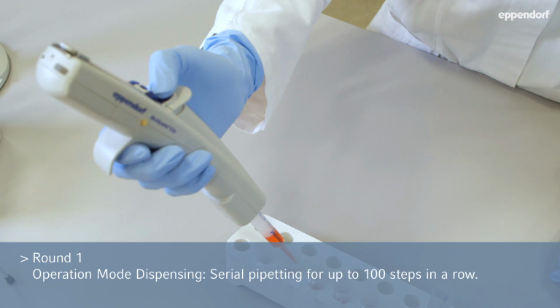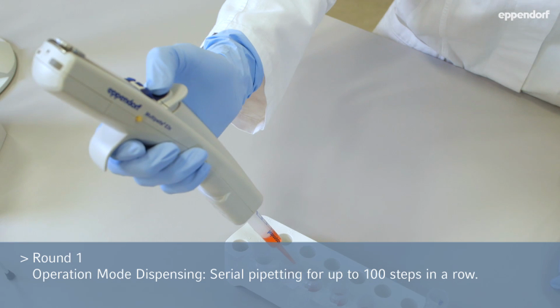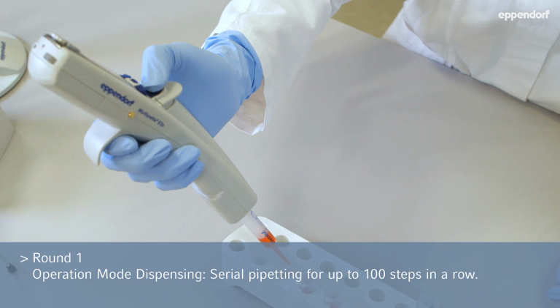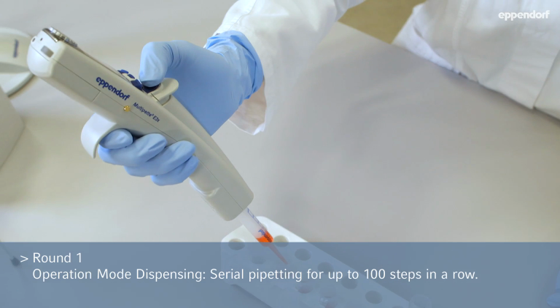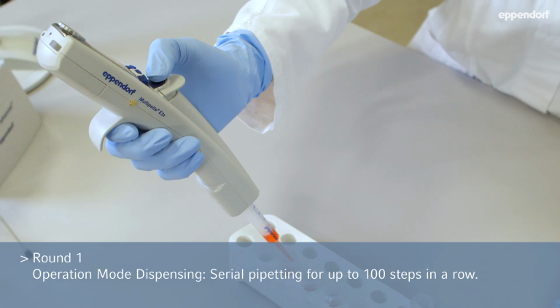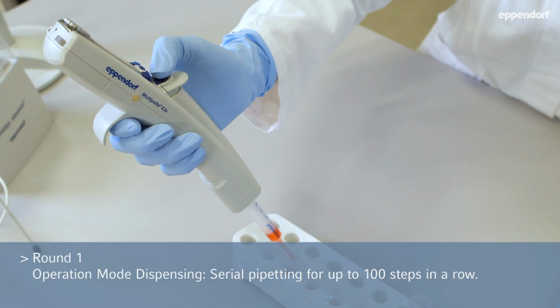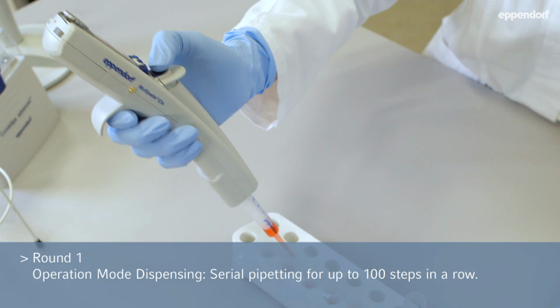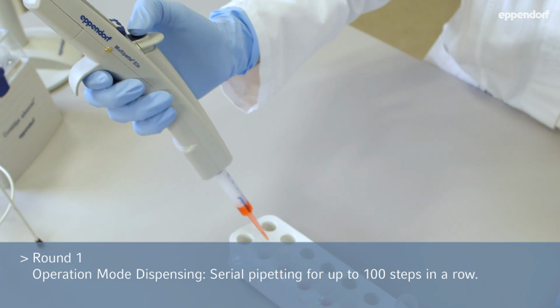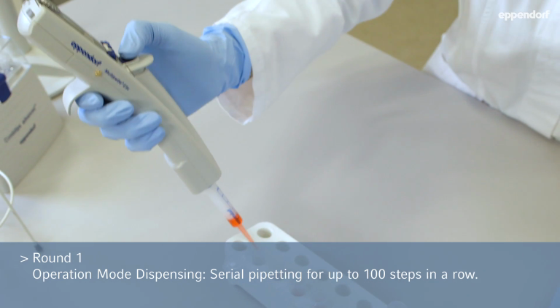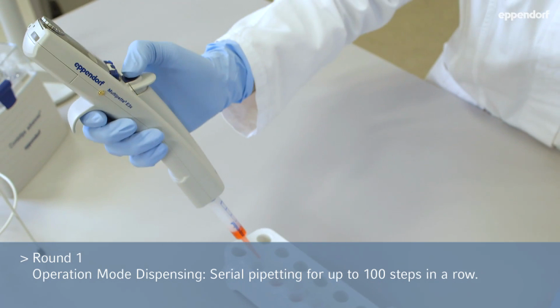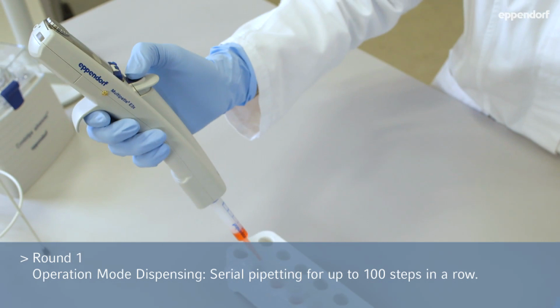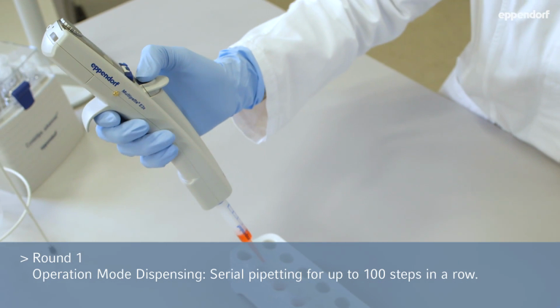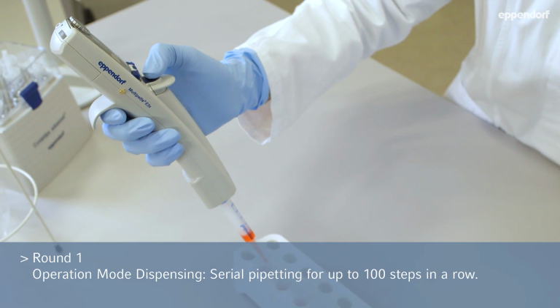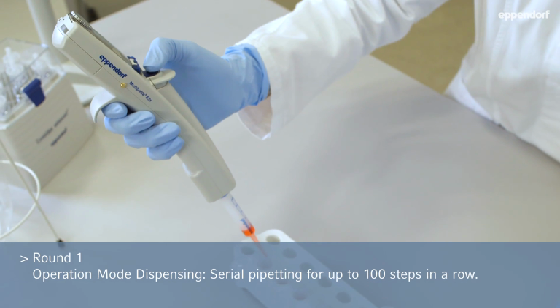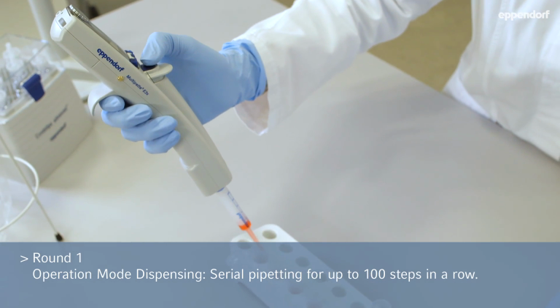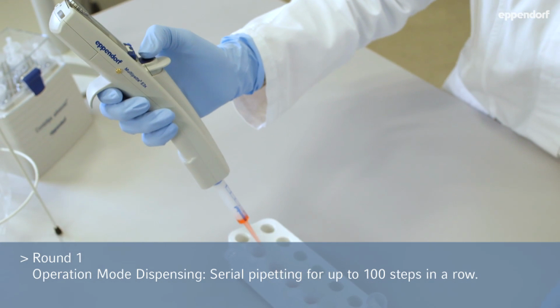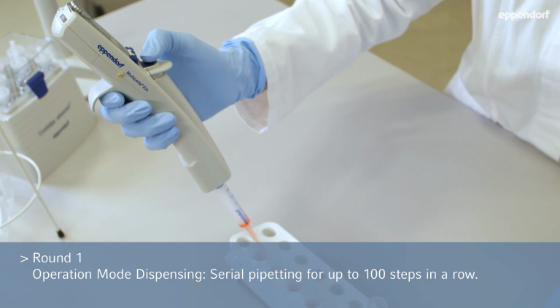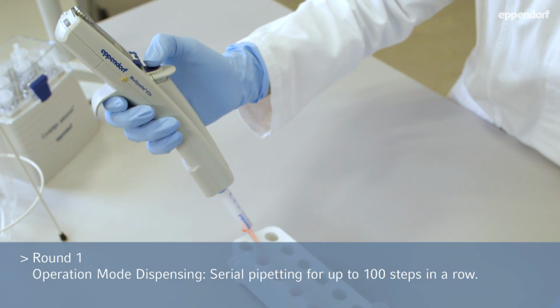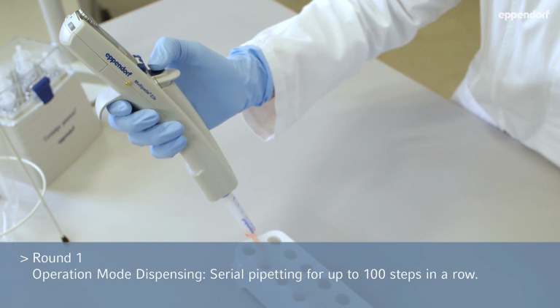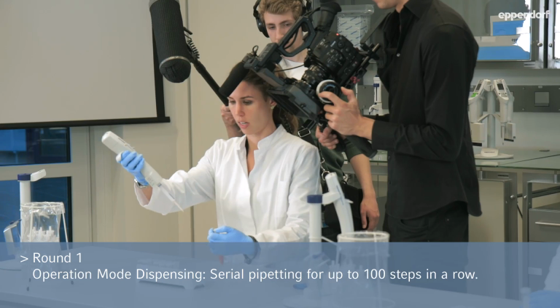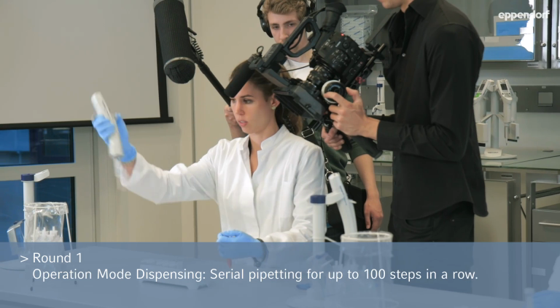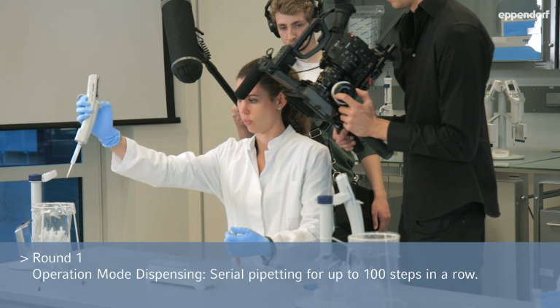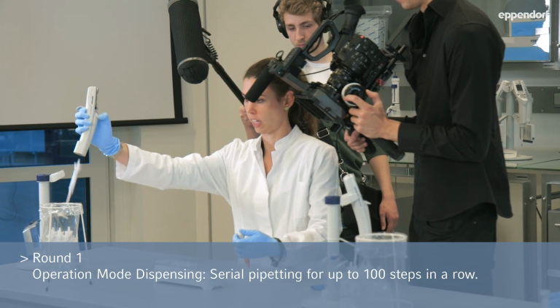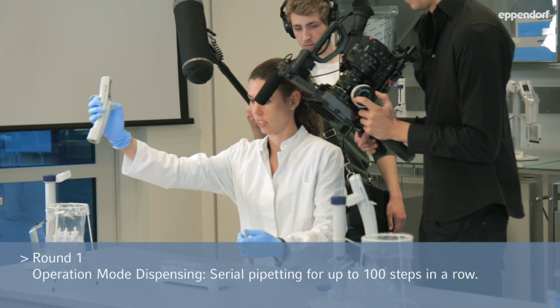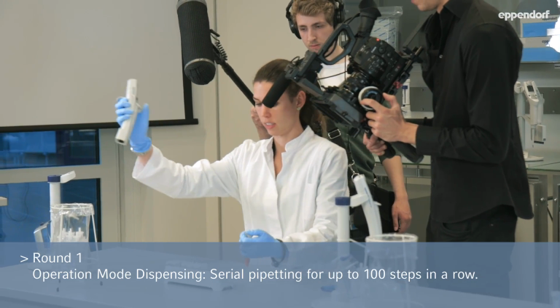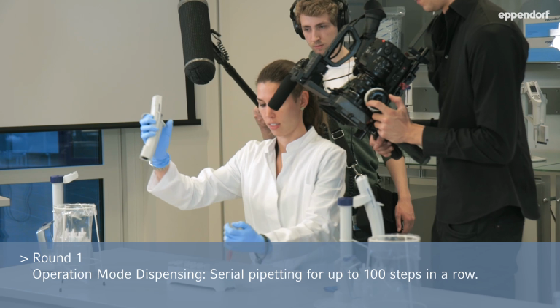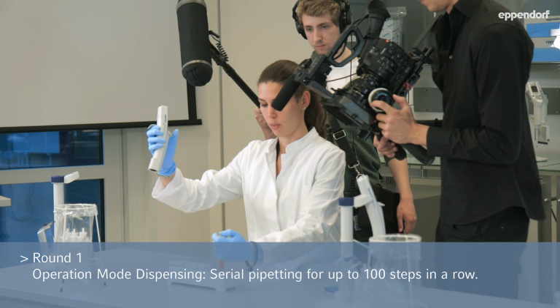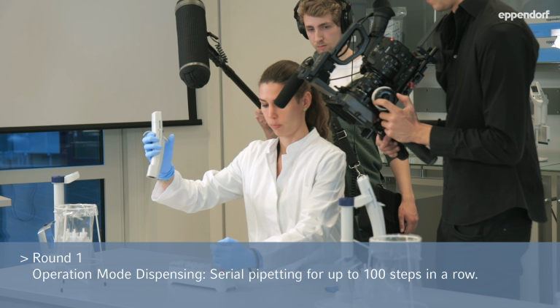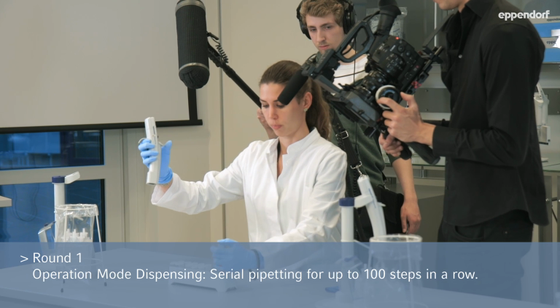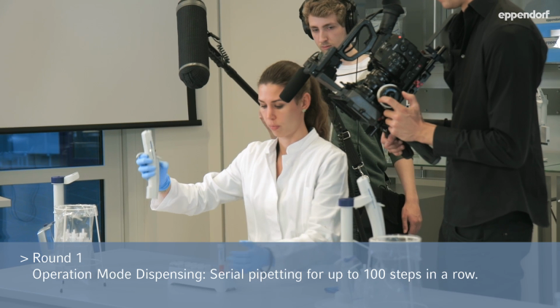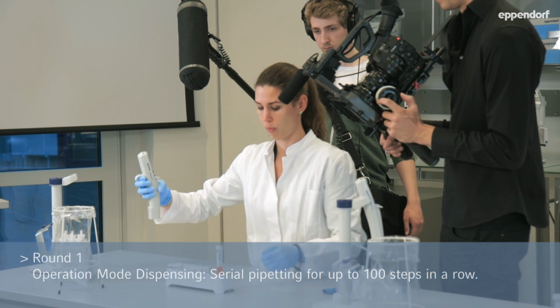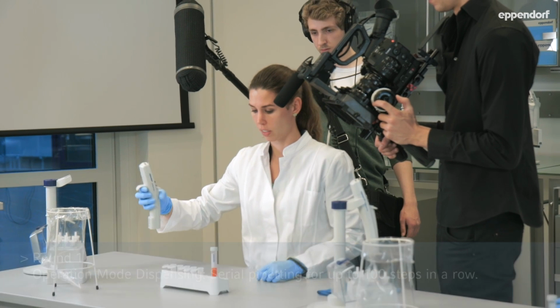Two more. The last tube. All is gone. Perfect.